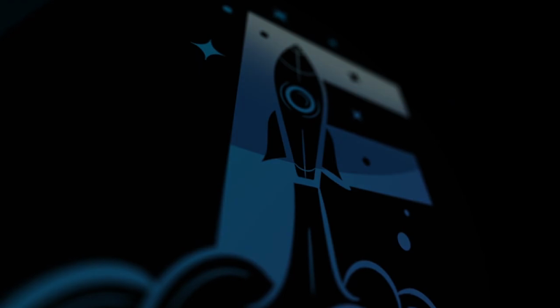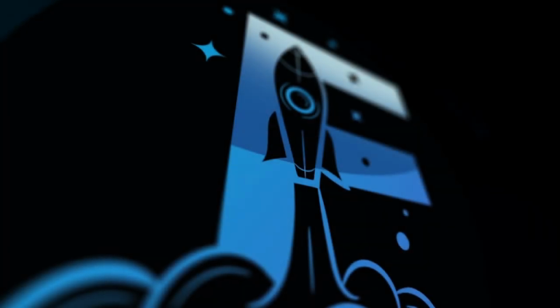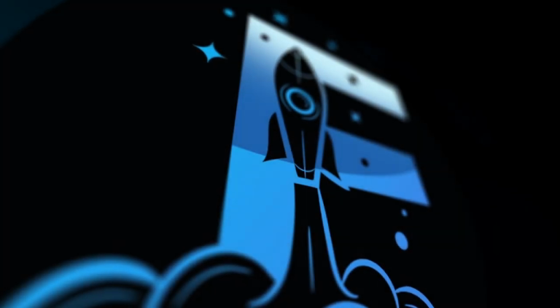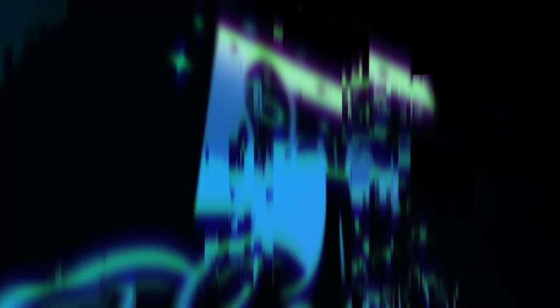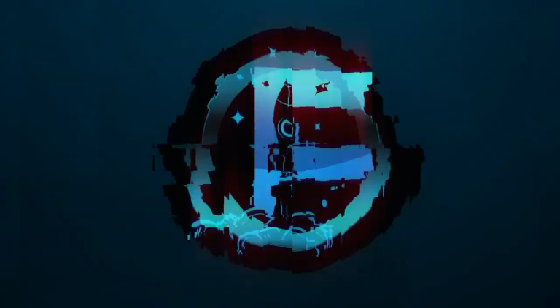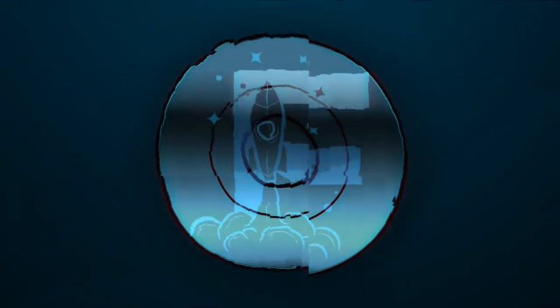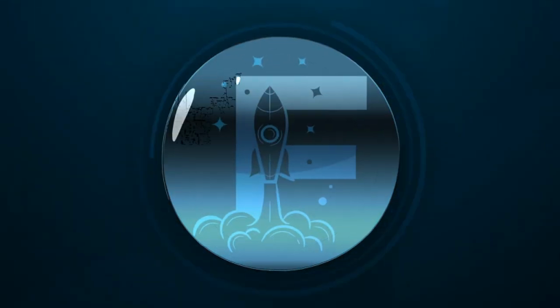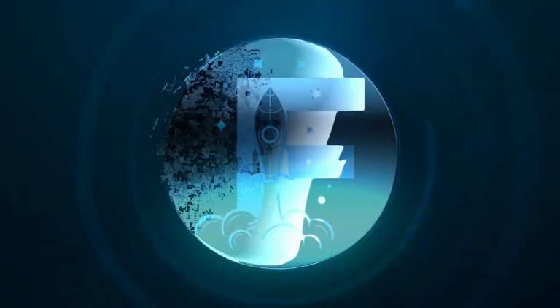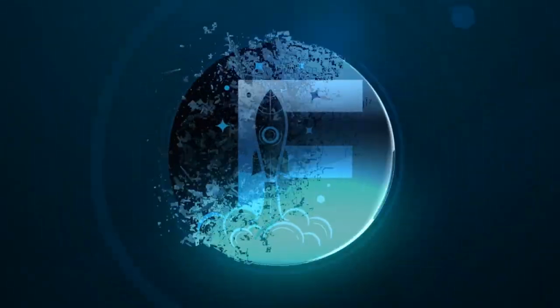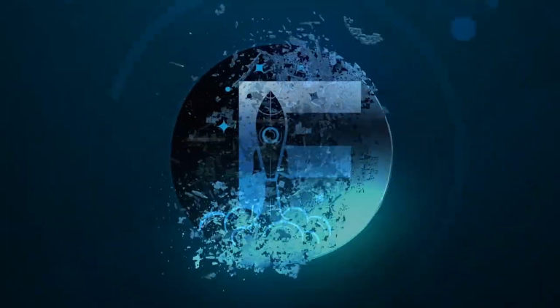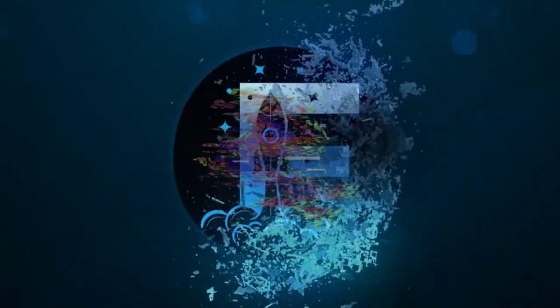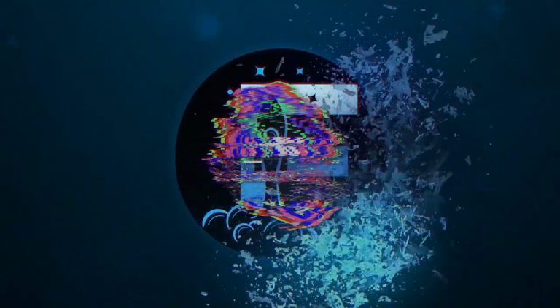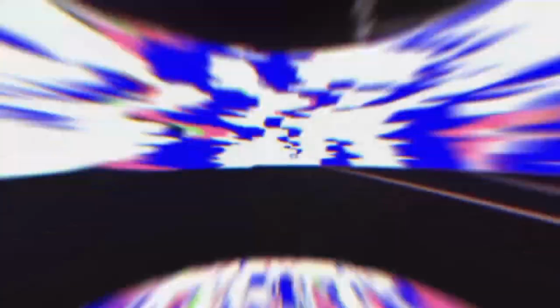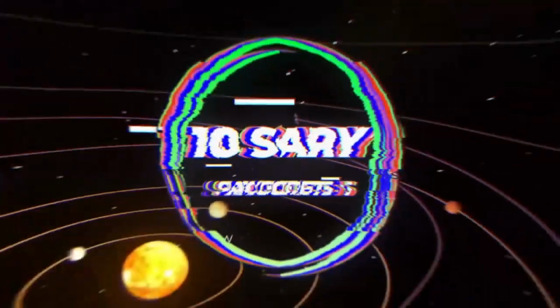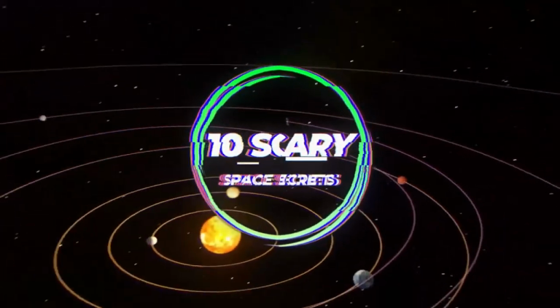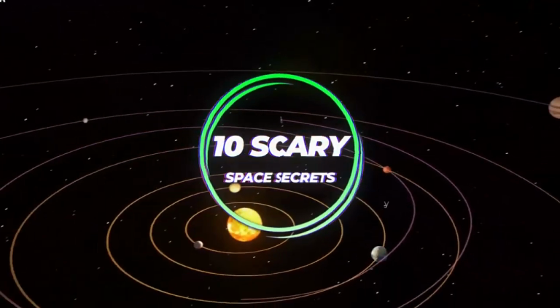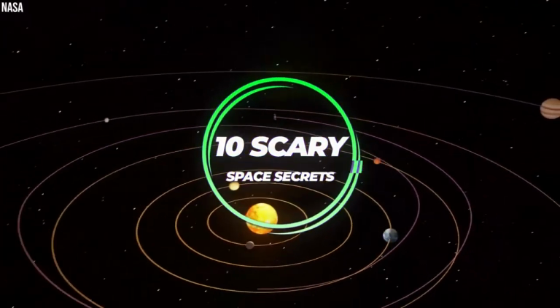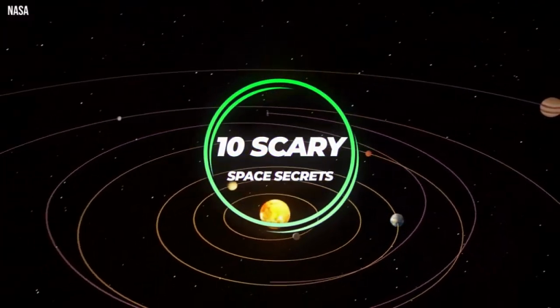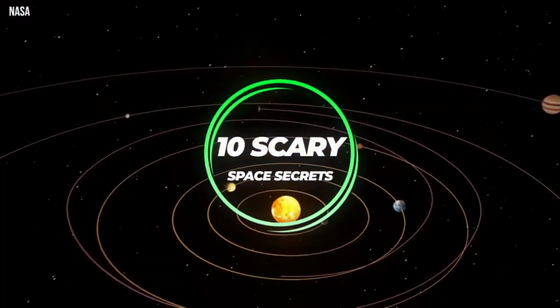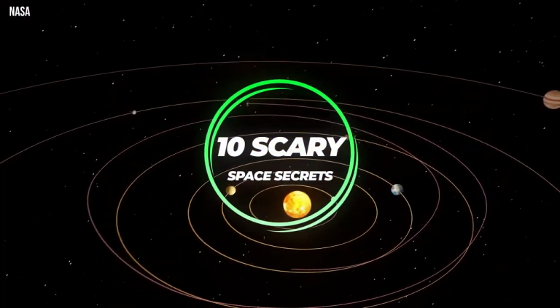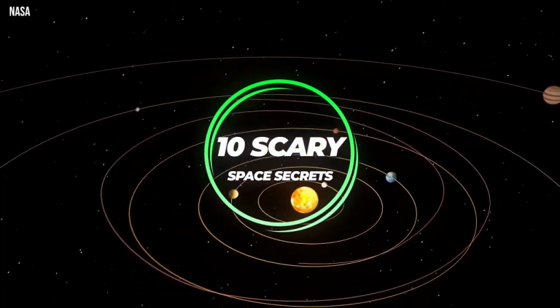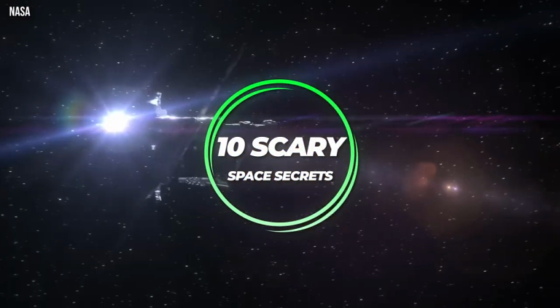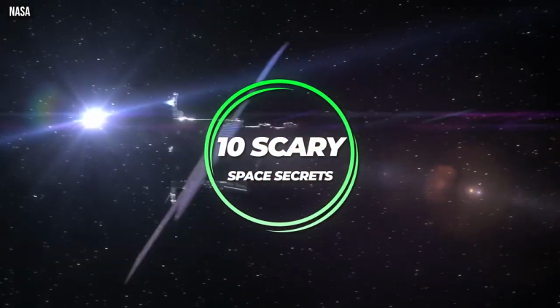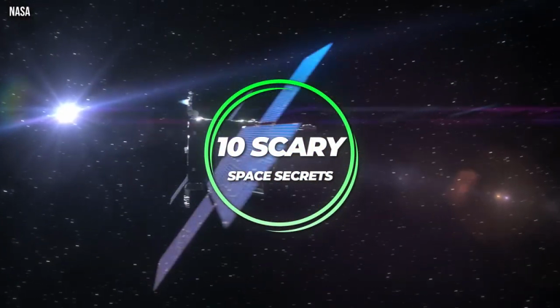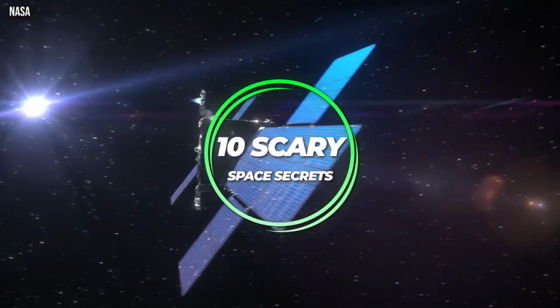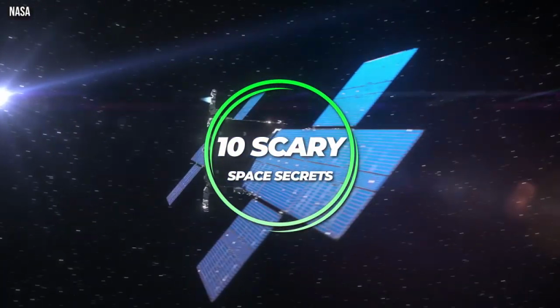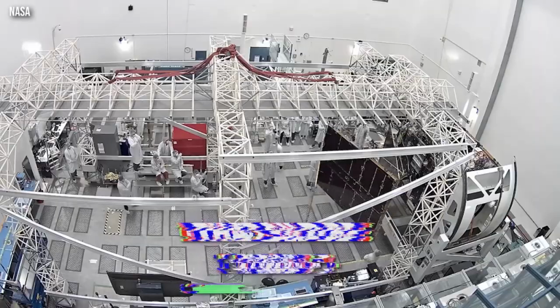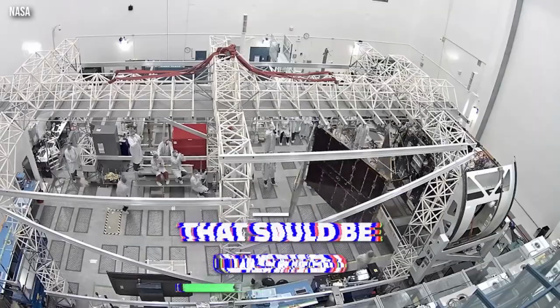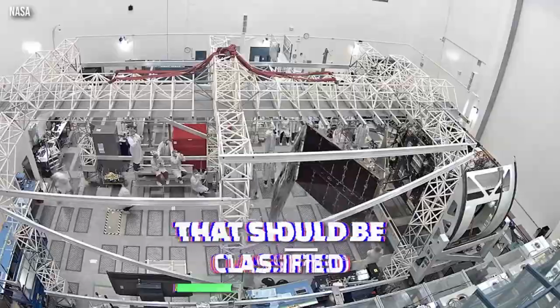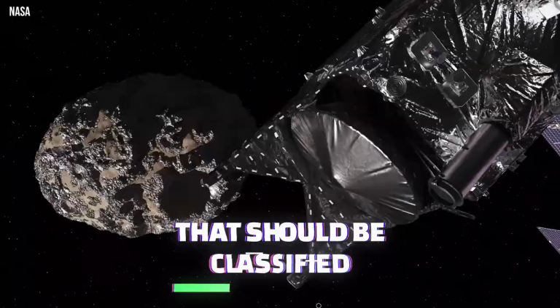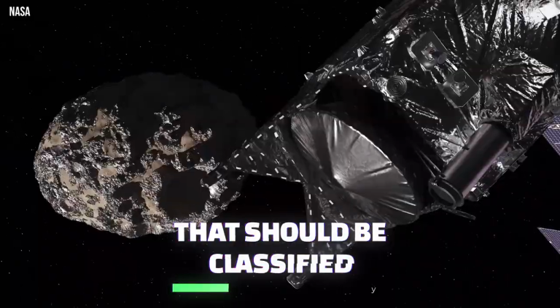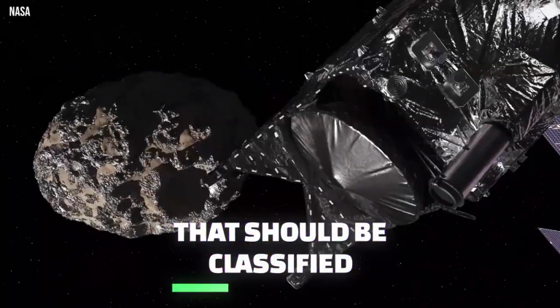Welcome back to Factnomenal. Today we are exploring 10 scary space secrets that should be classified.